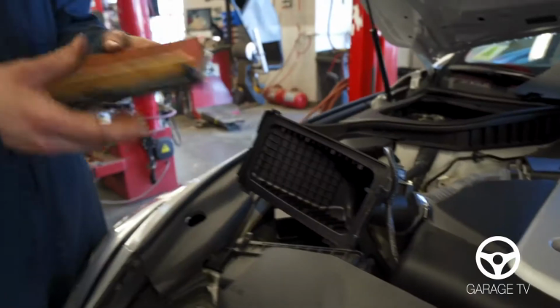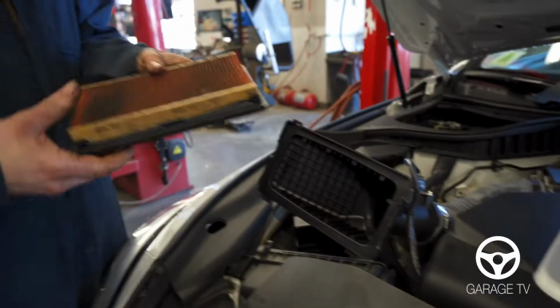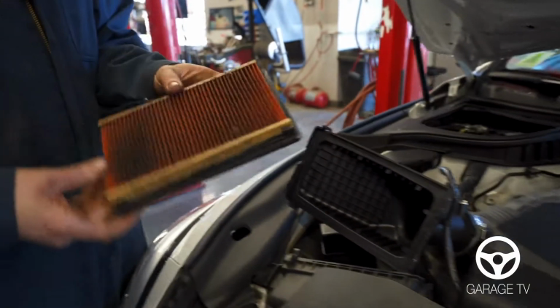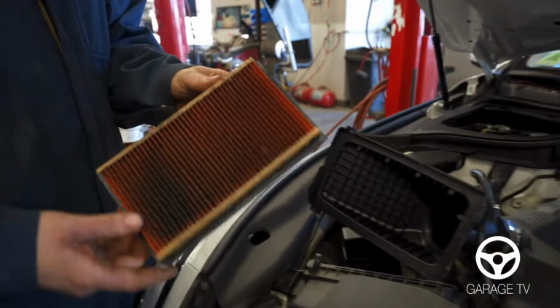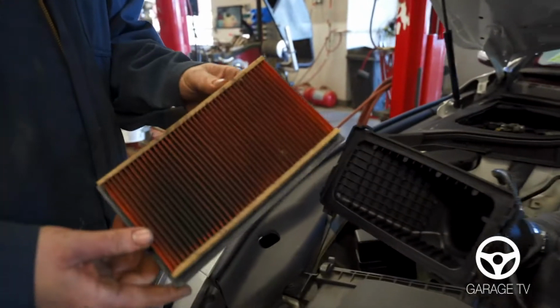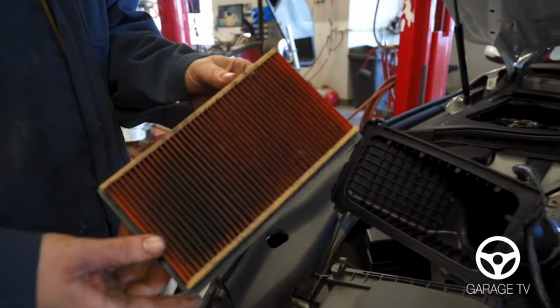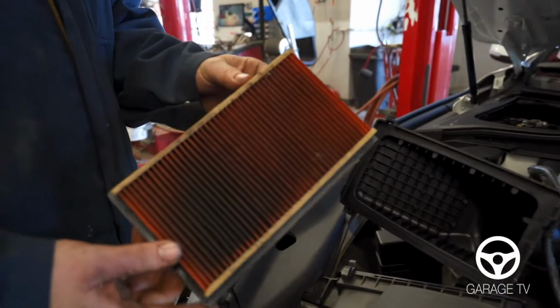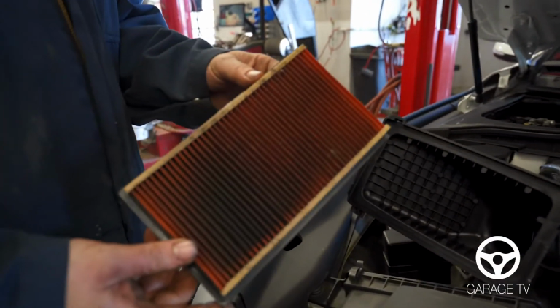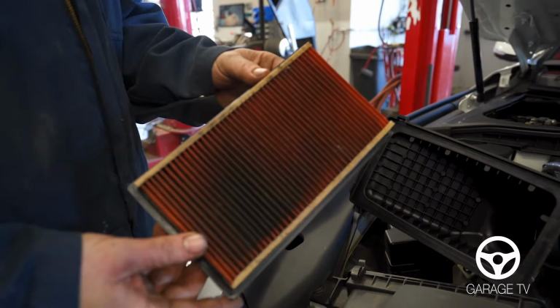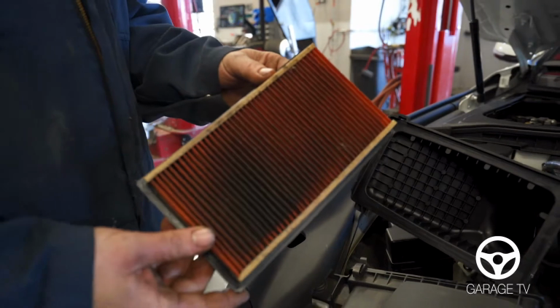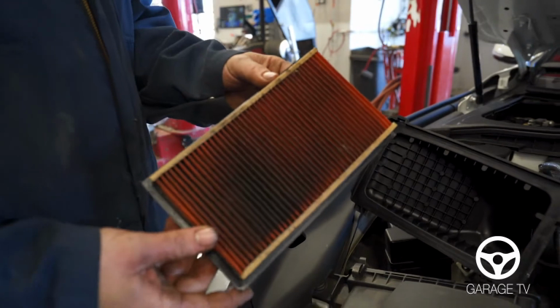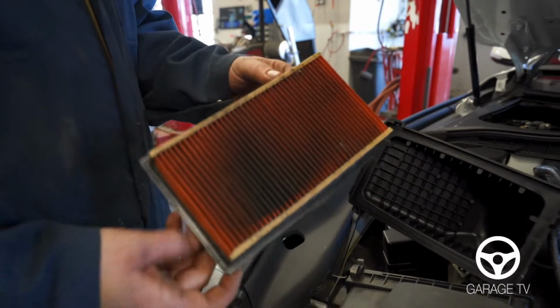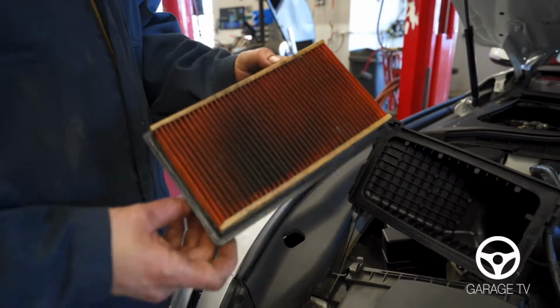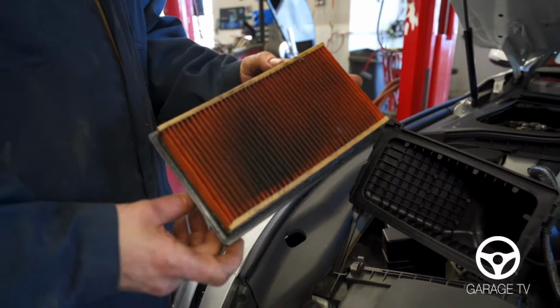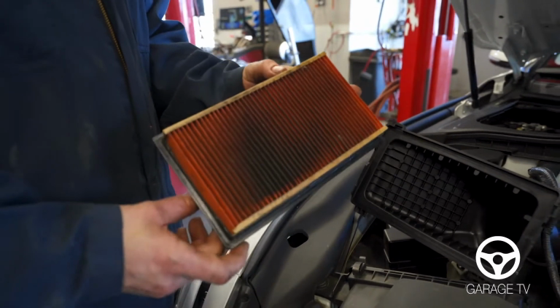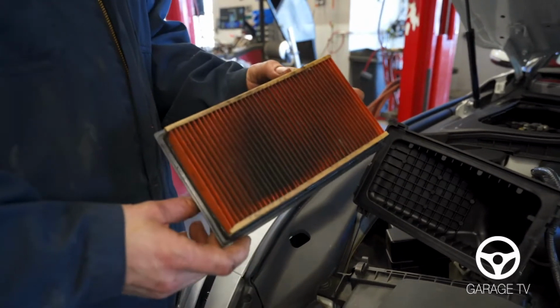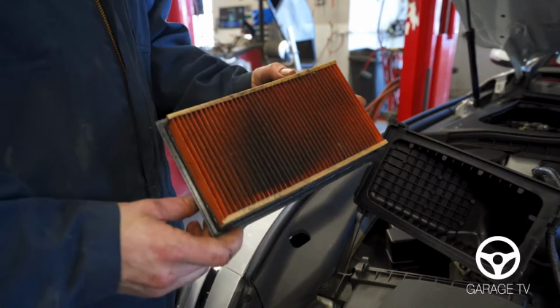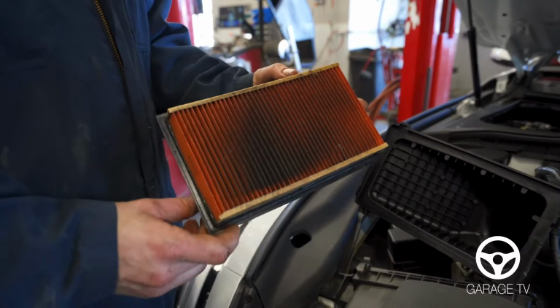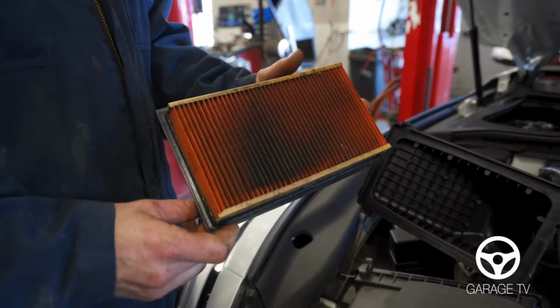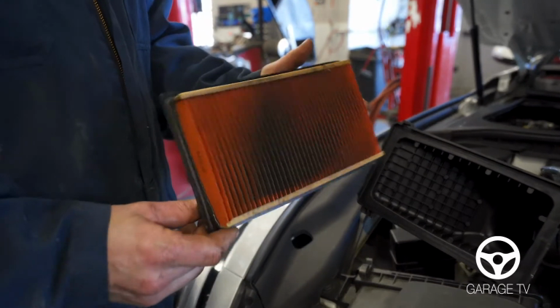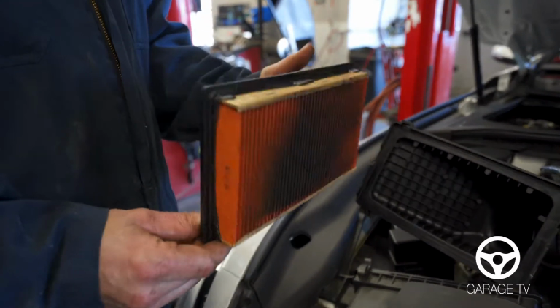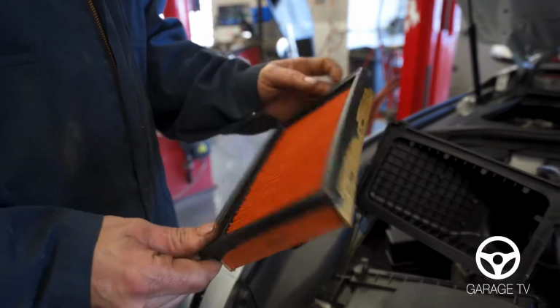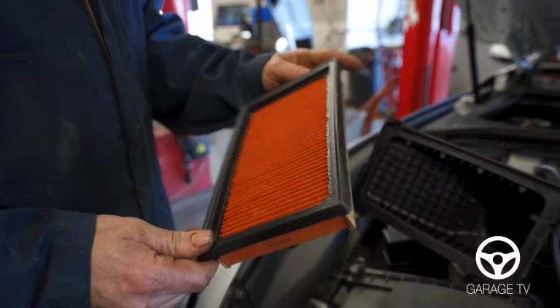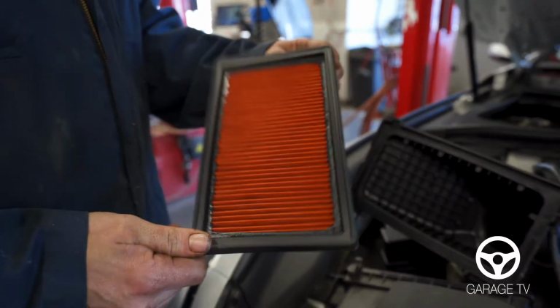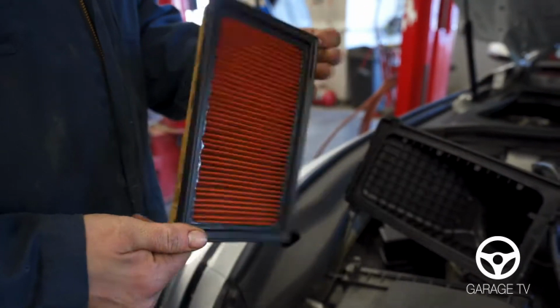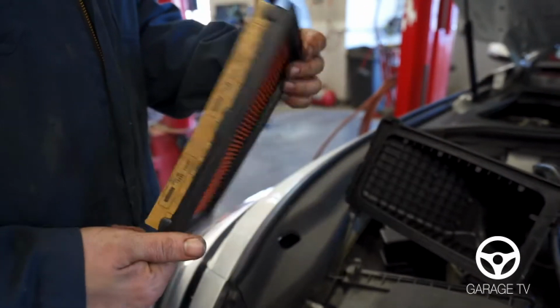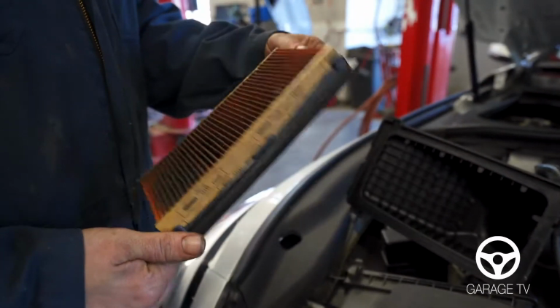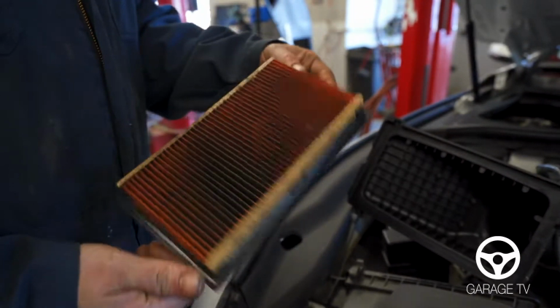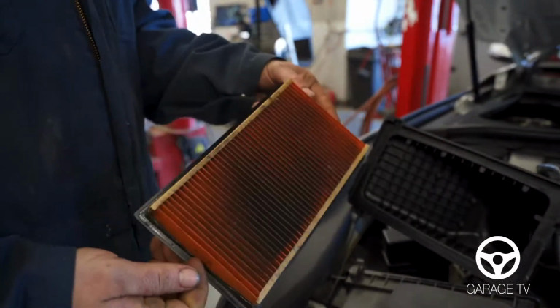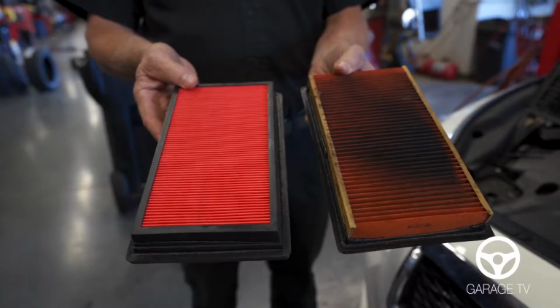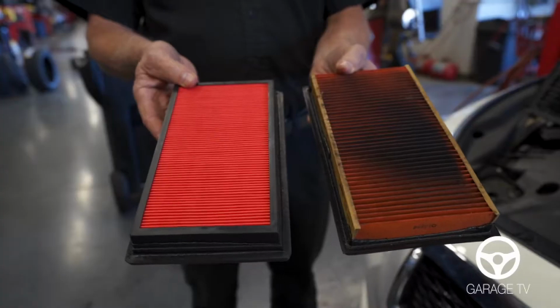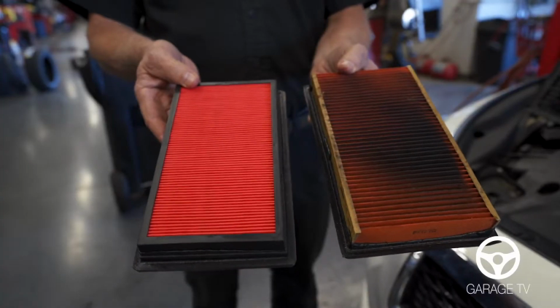We check the air filters to make sure that they are clean. As you can see this one needs to be replaced — it is quite dirty.